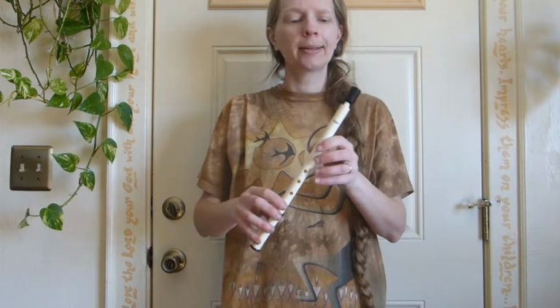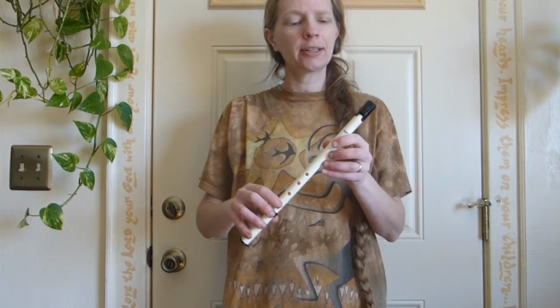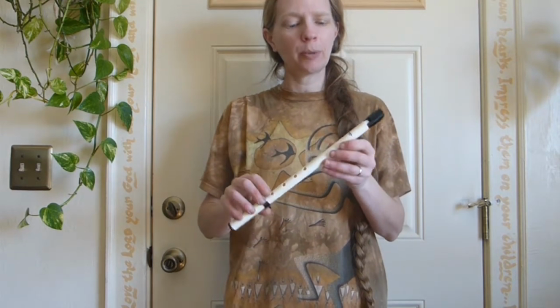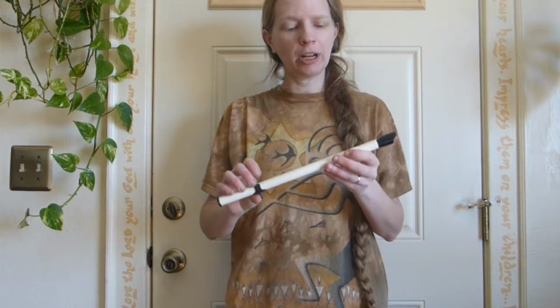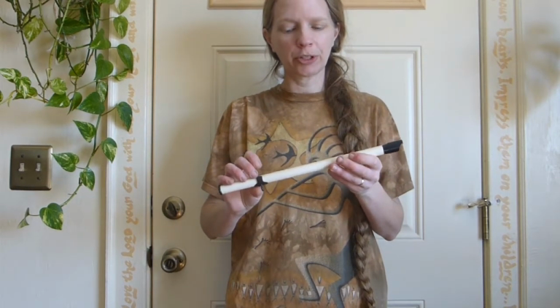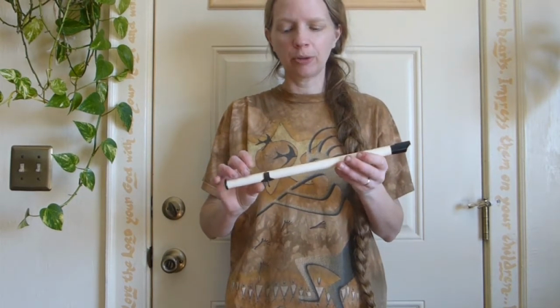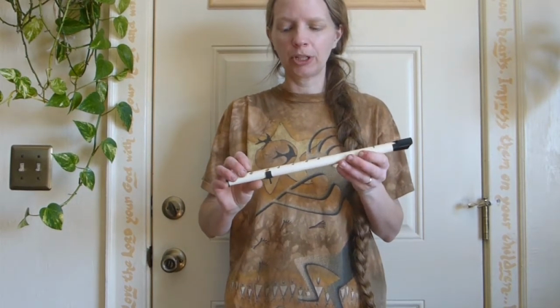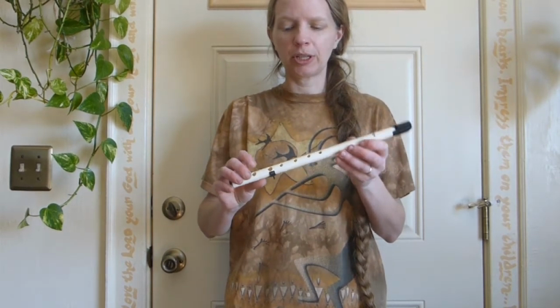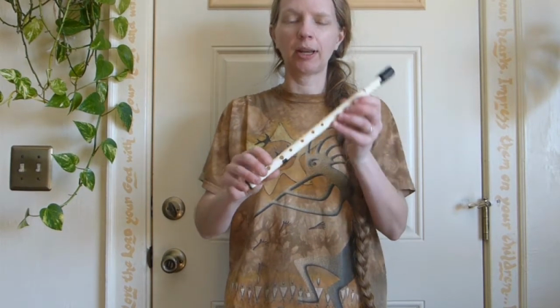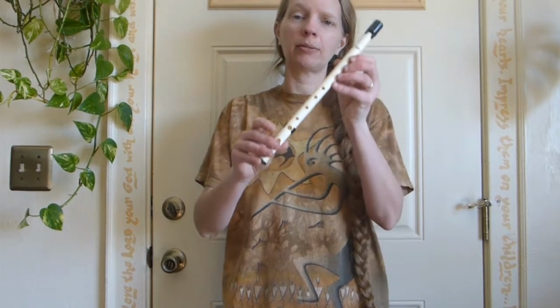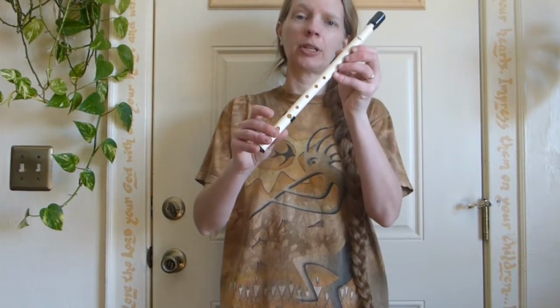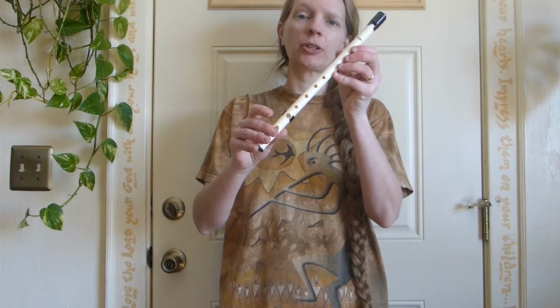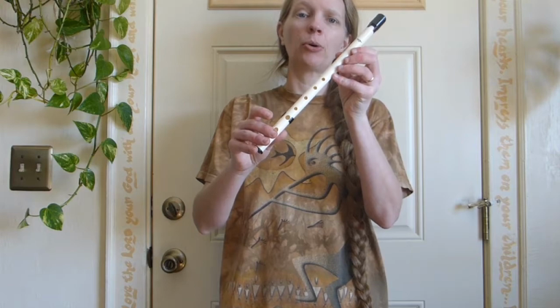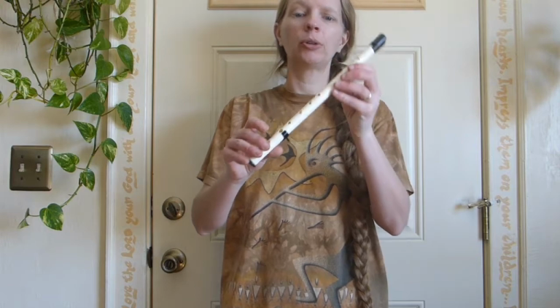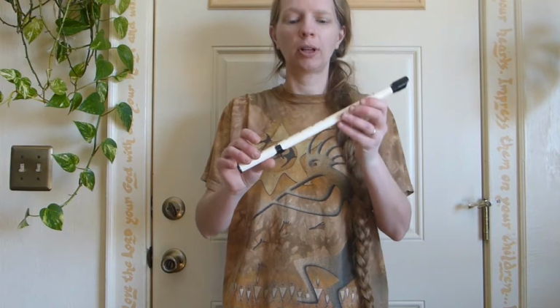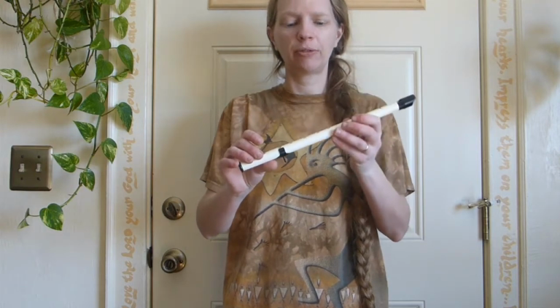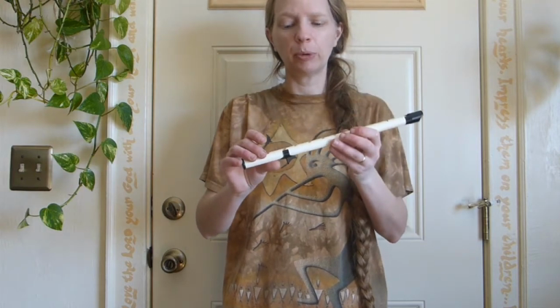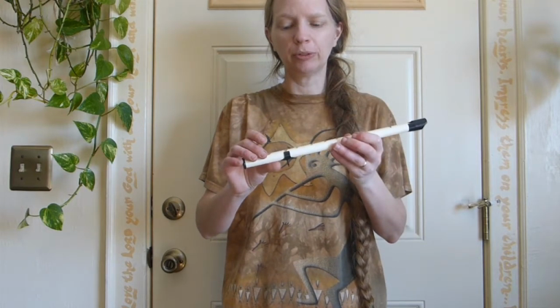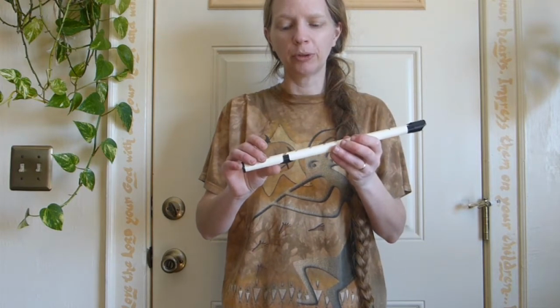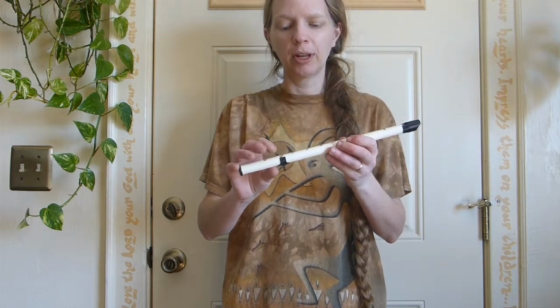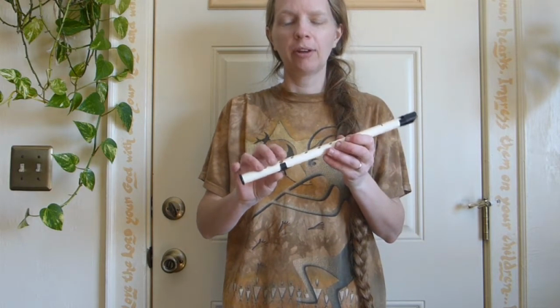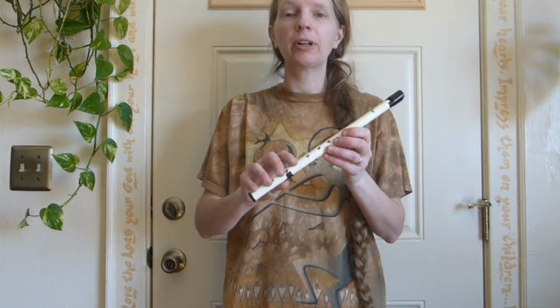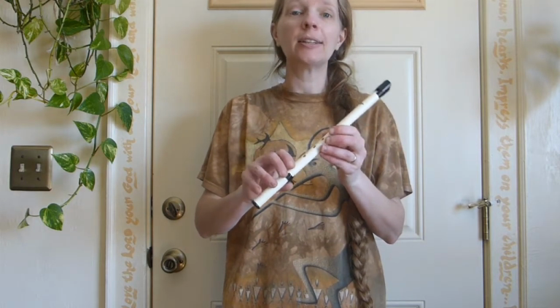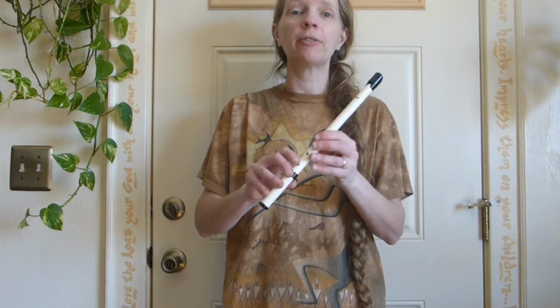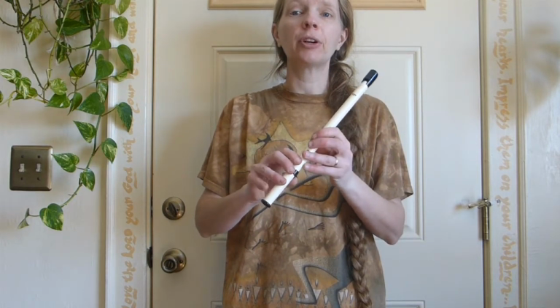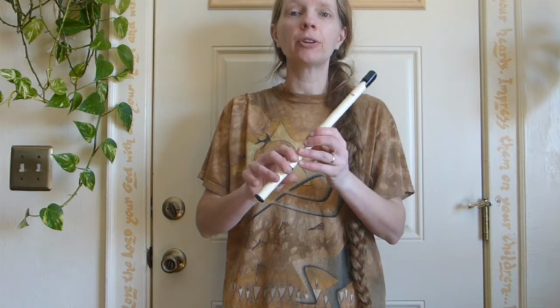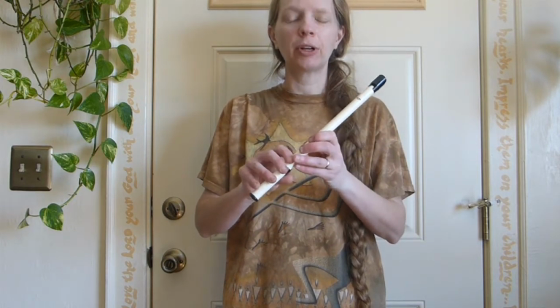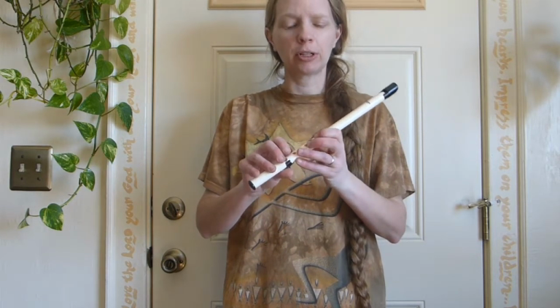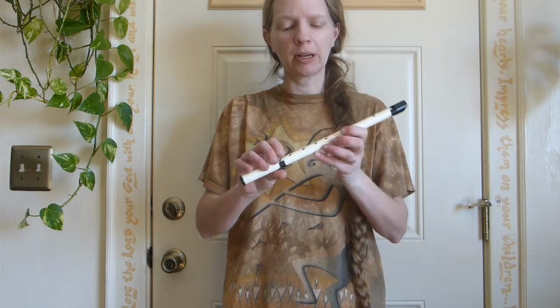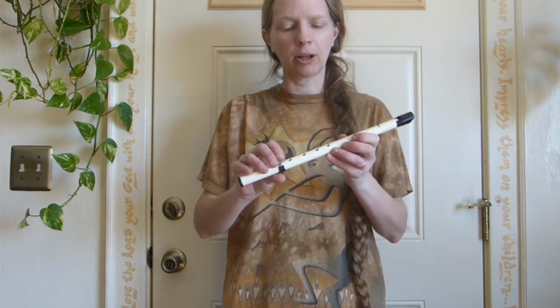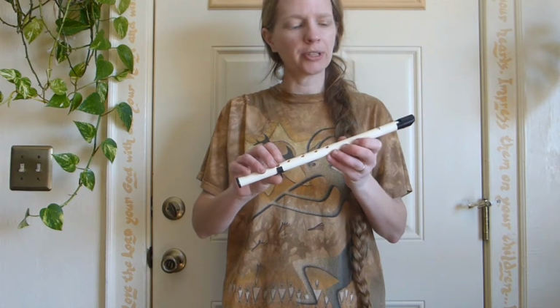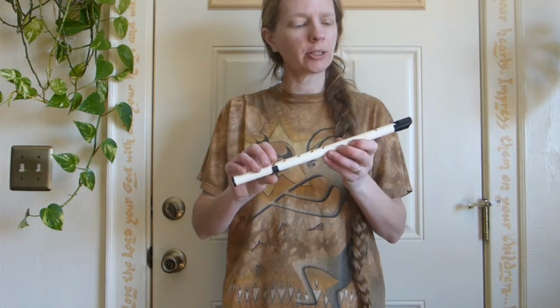This is a penny whistle, which is a six-hole fipple flute, fairly easy to finger. The fingerings make a lot of sense.